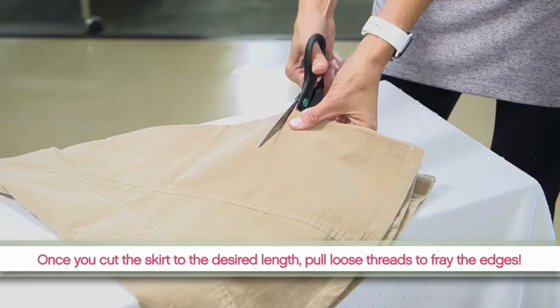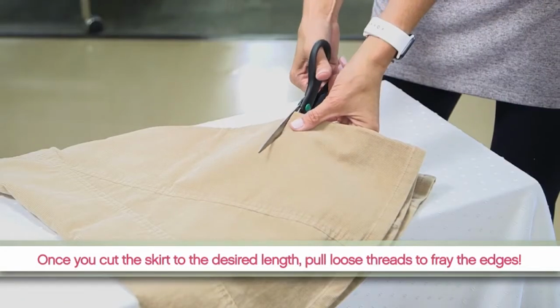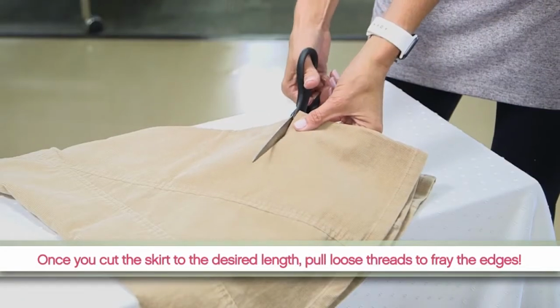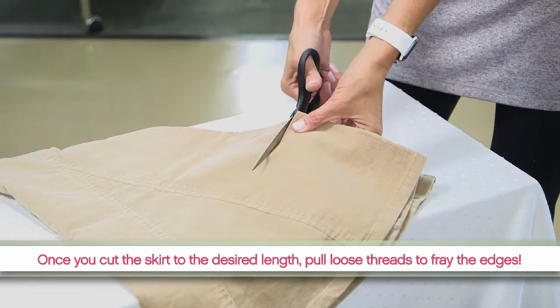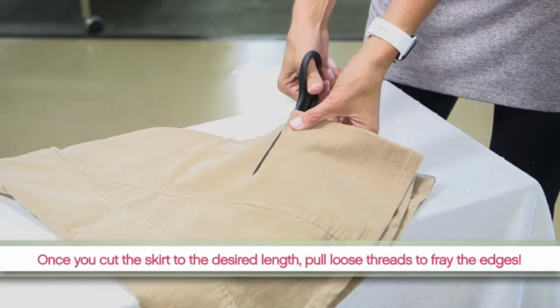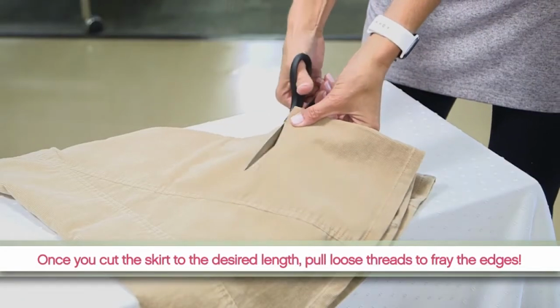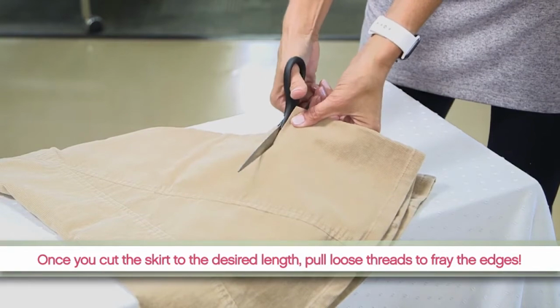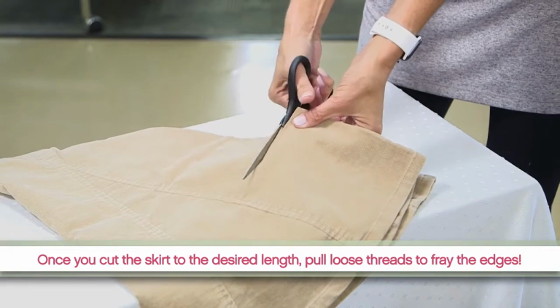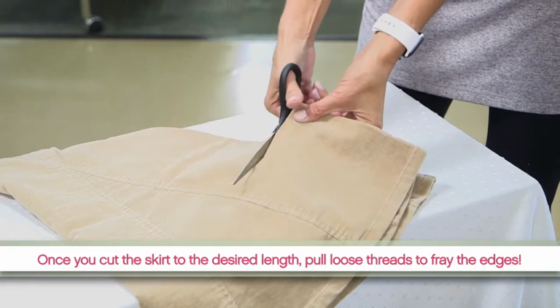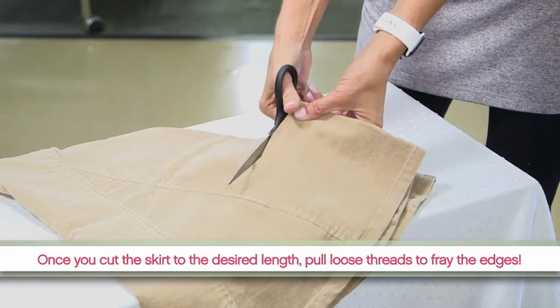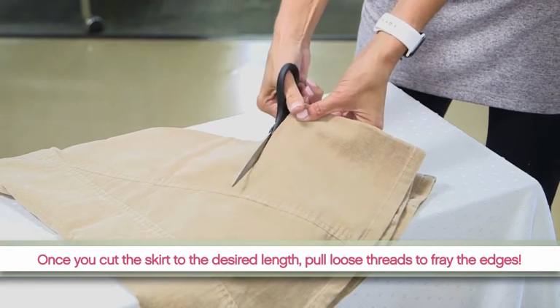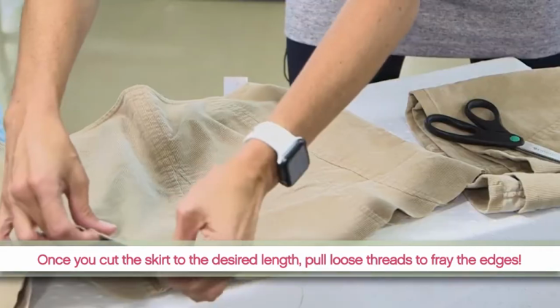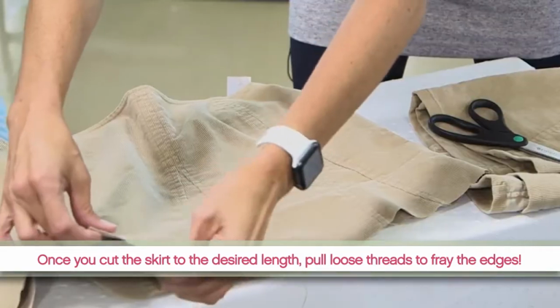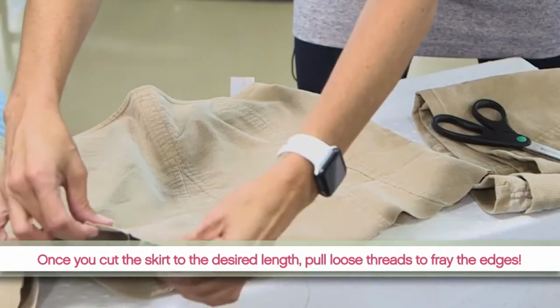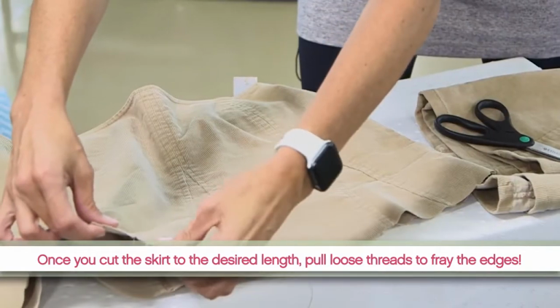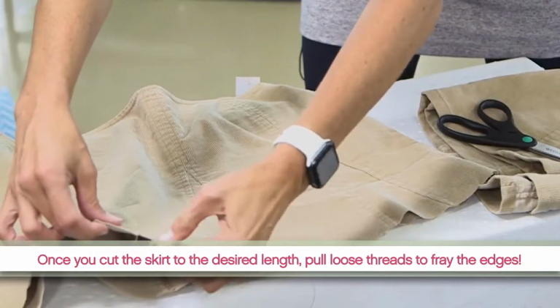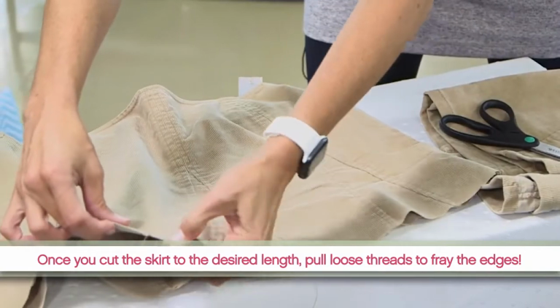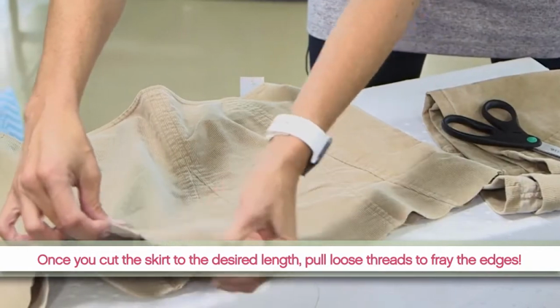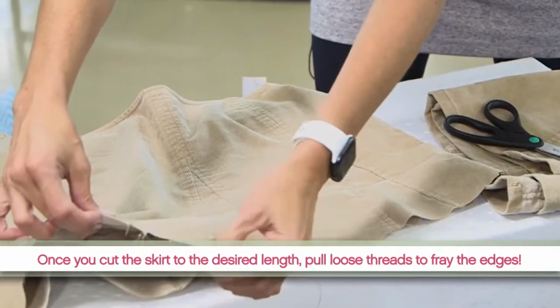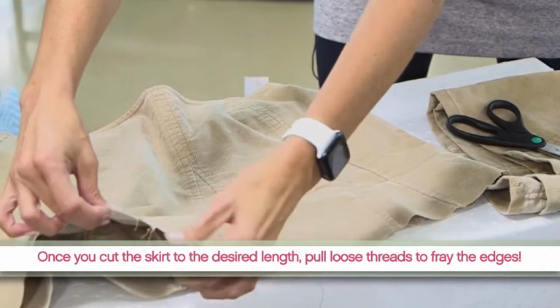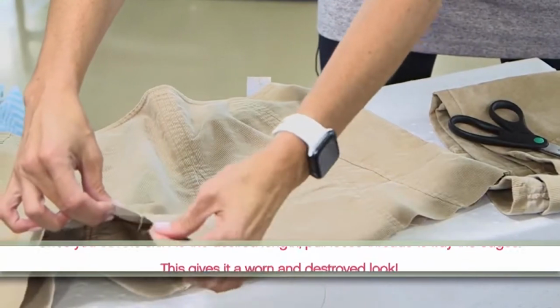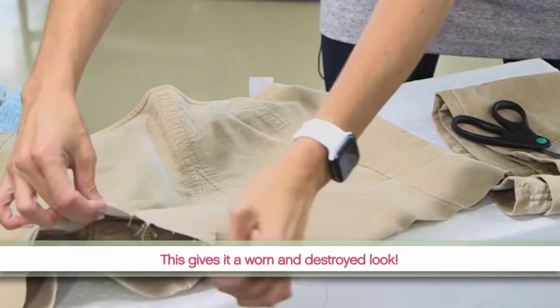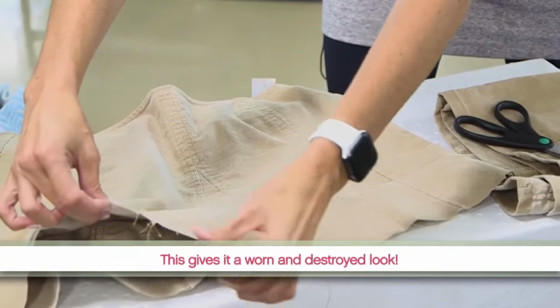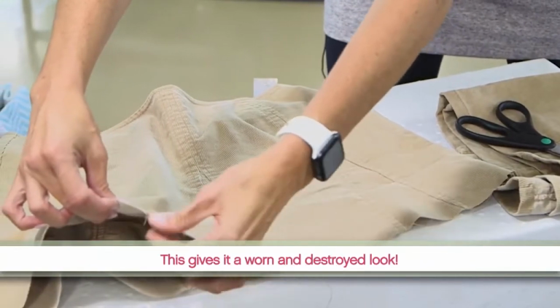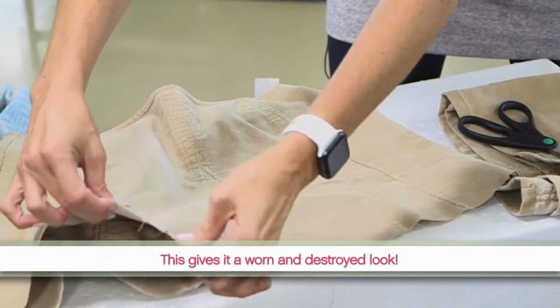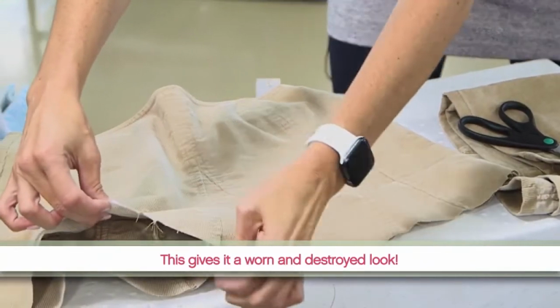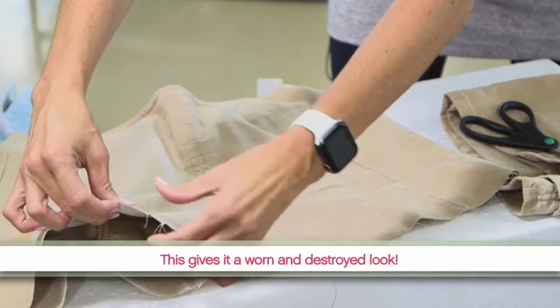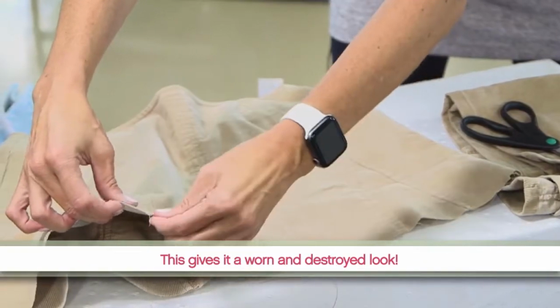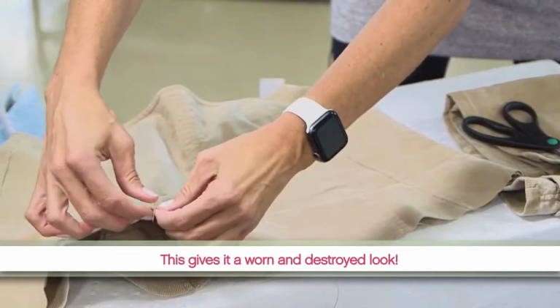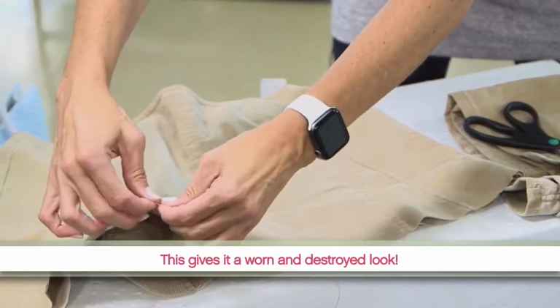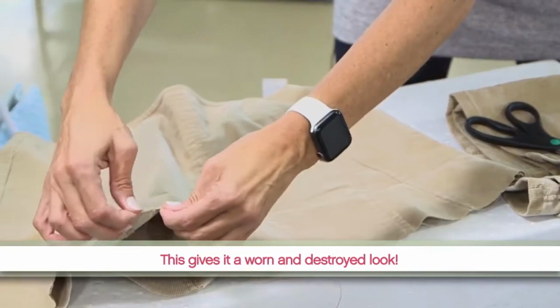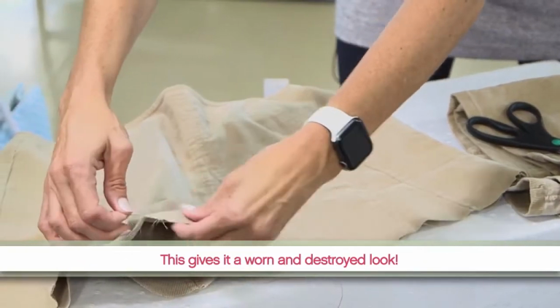Once you cut the skirt to your desired length, pull loose threads to fray the edges. This gives it more of a worn and destroyed look.